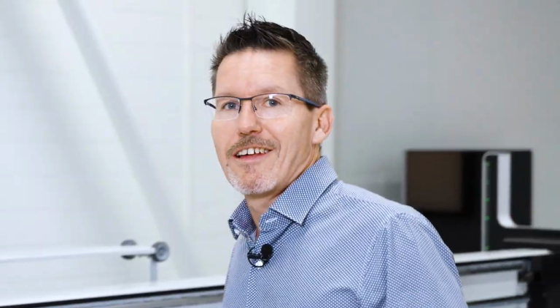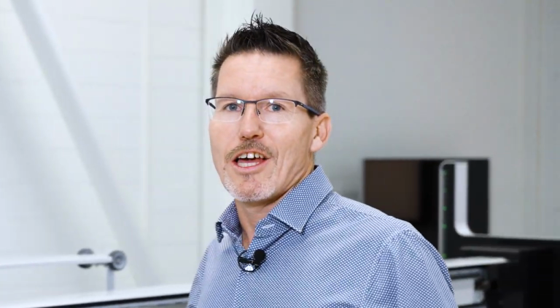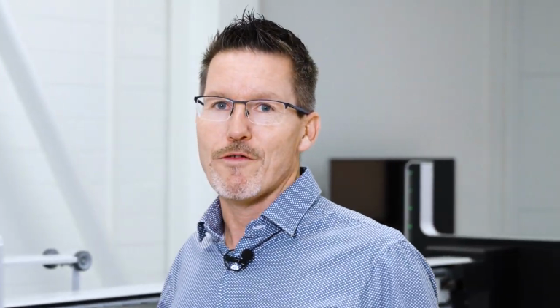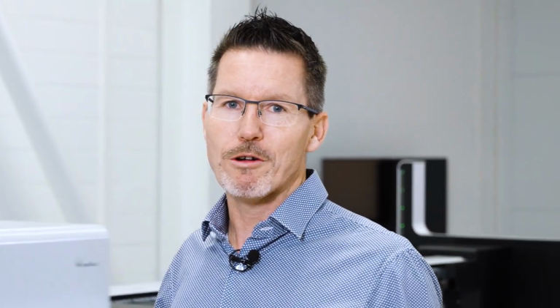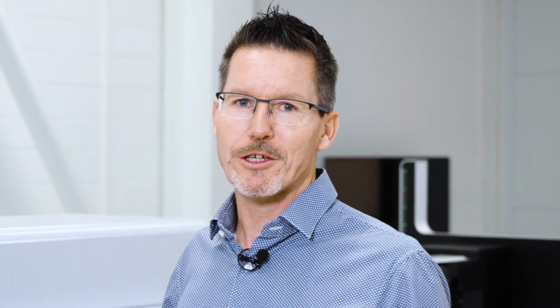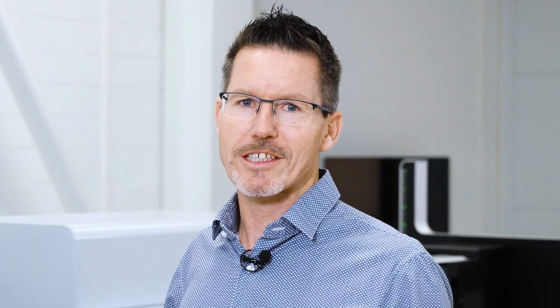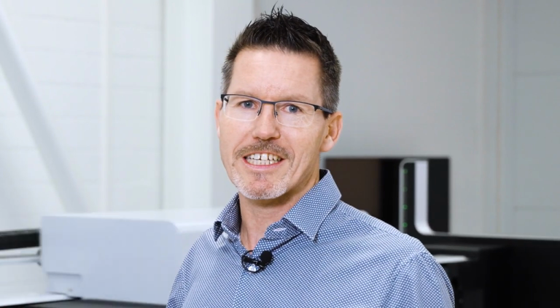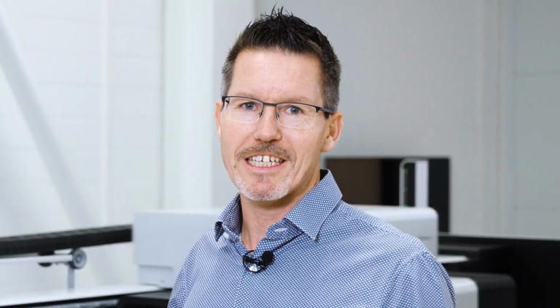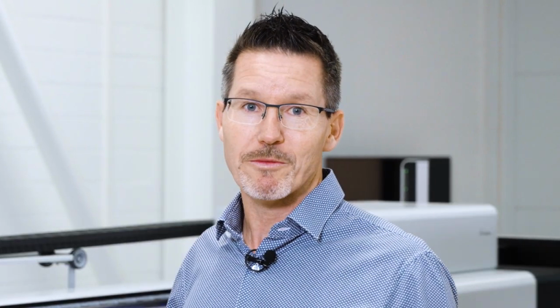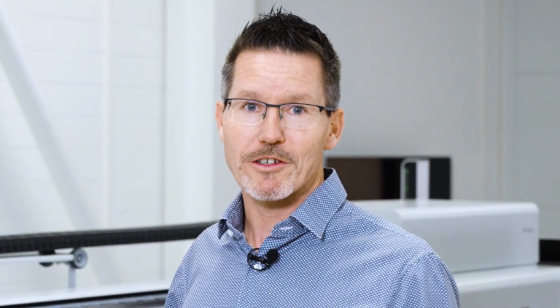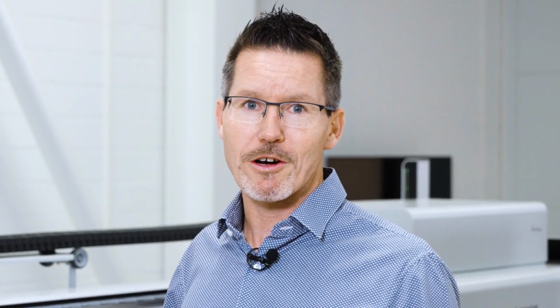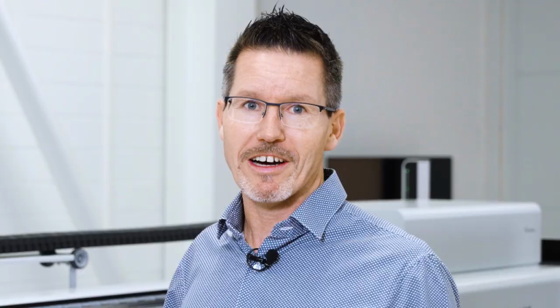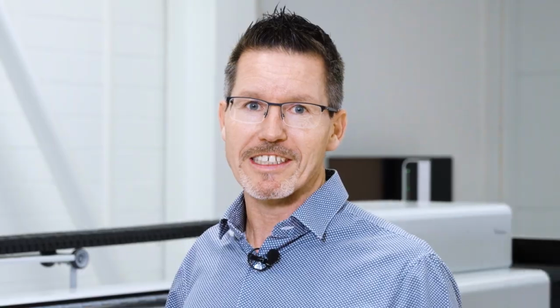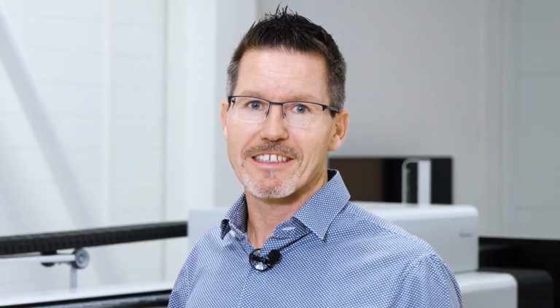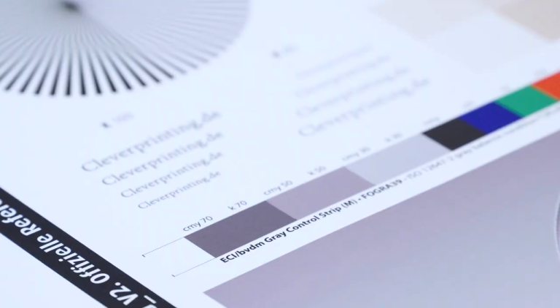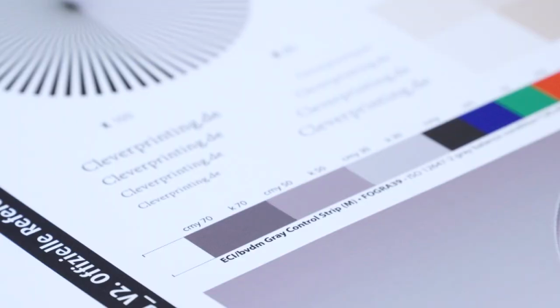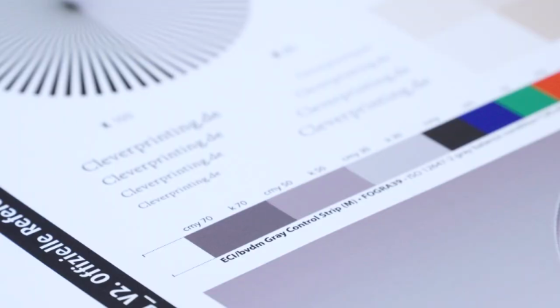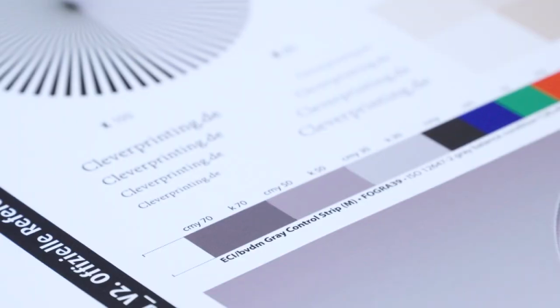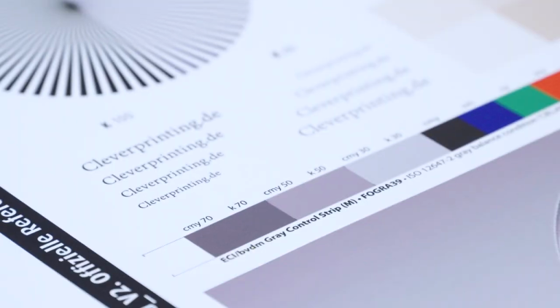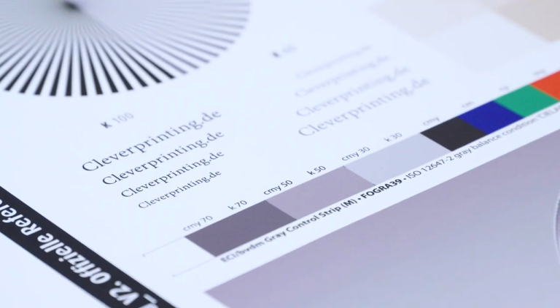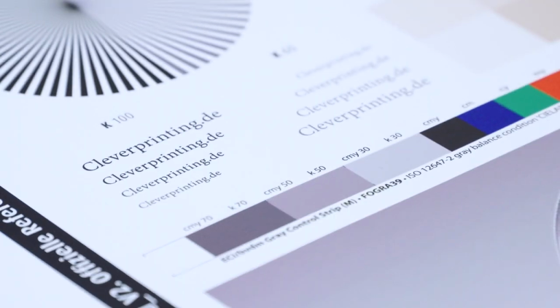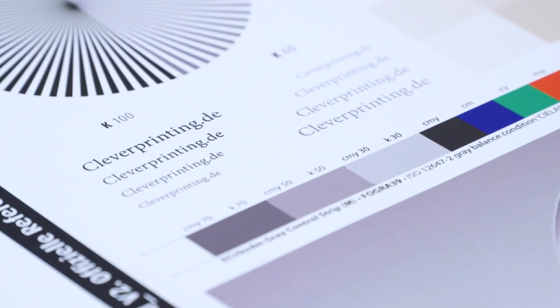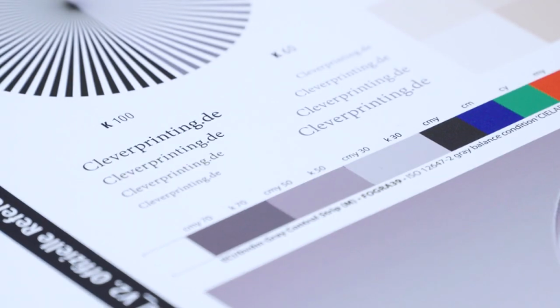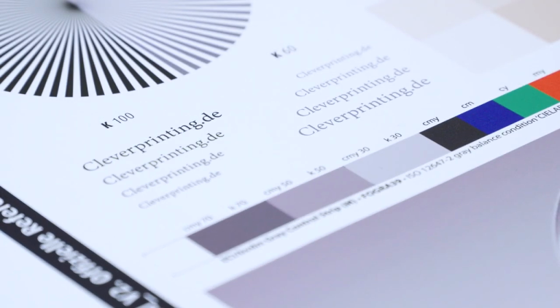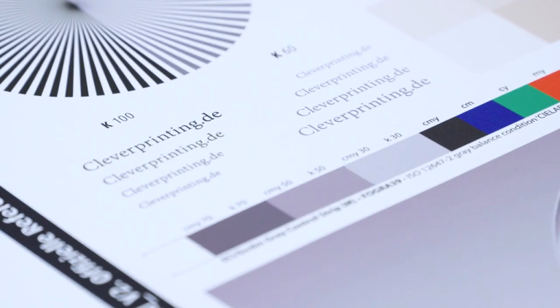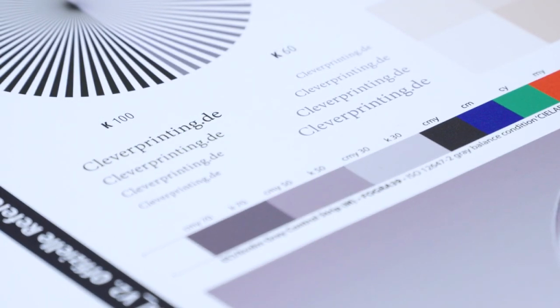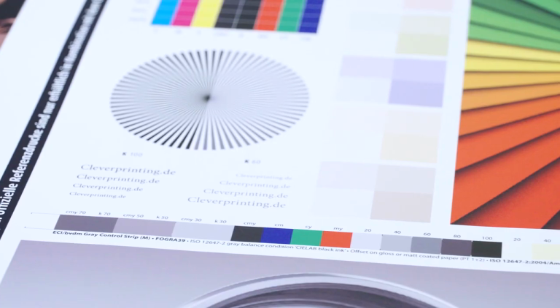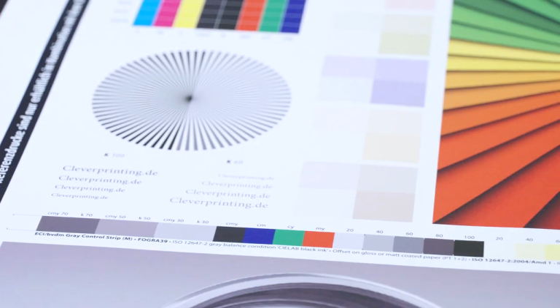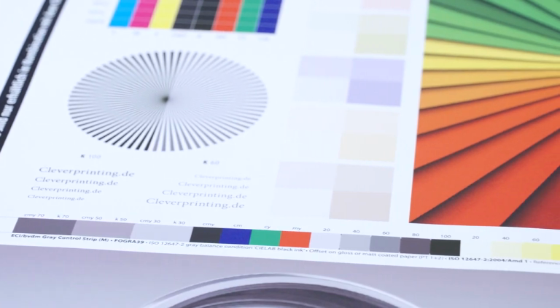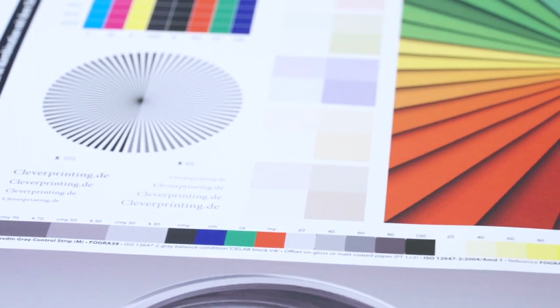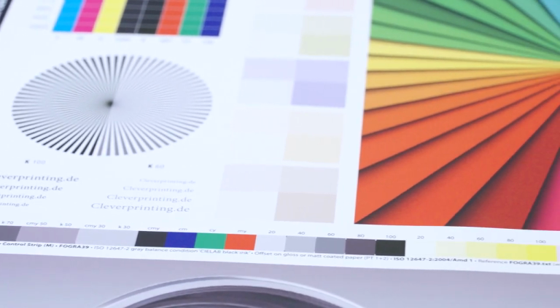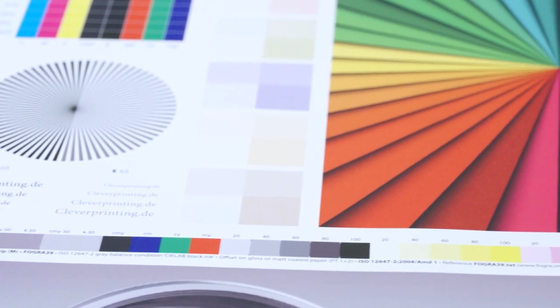If only you could see this with your own eyes — crystal clear text and sharp lines. It's astounding.